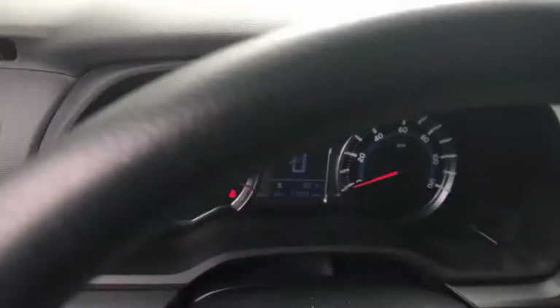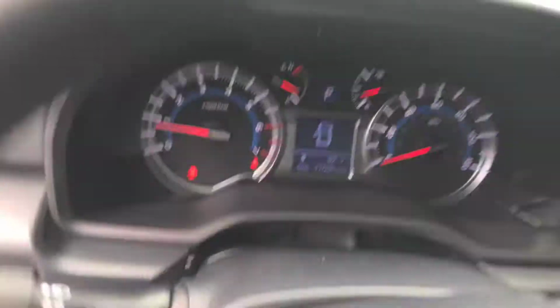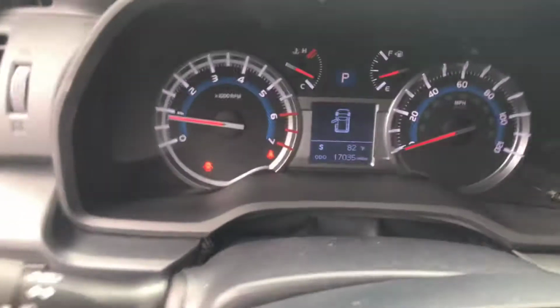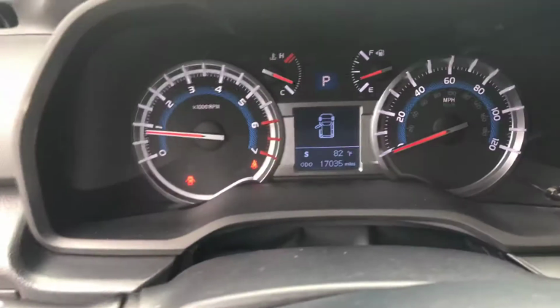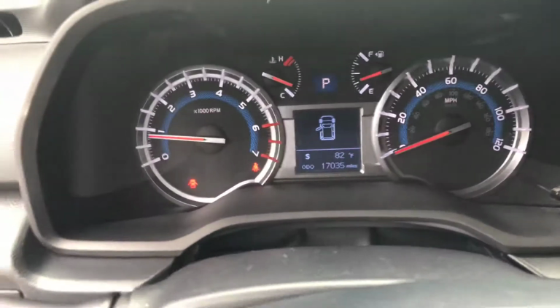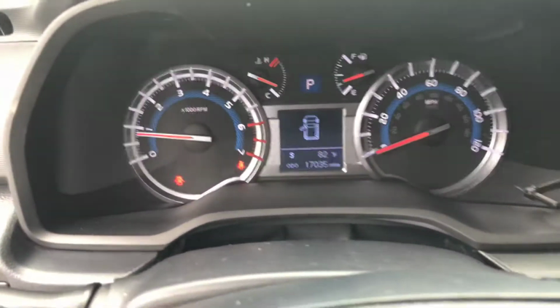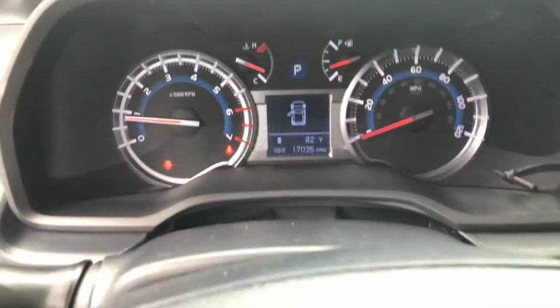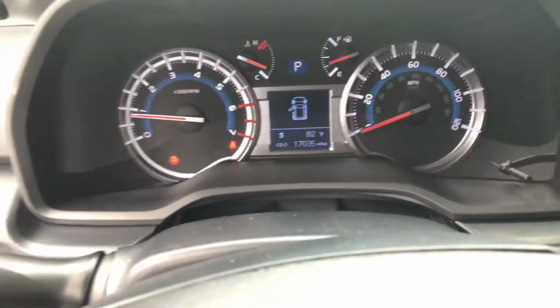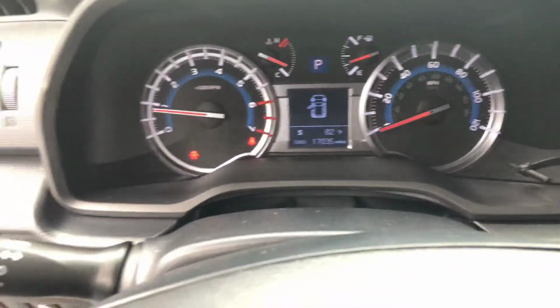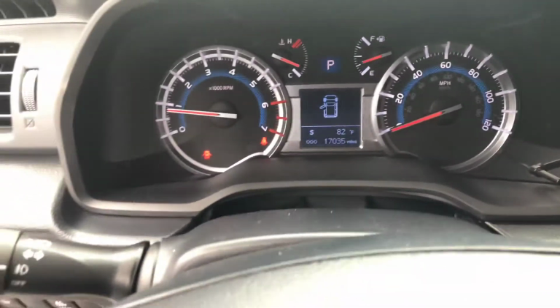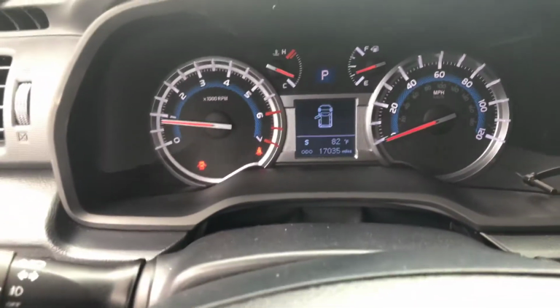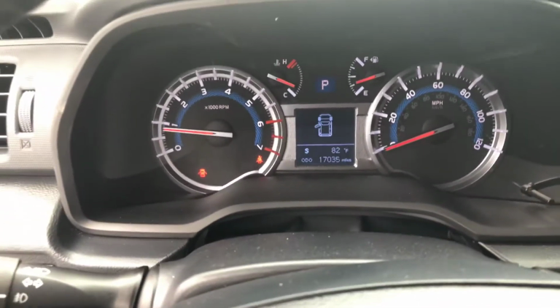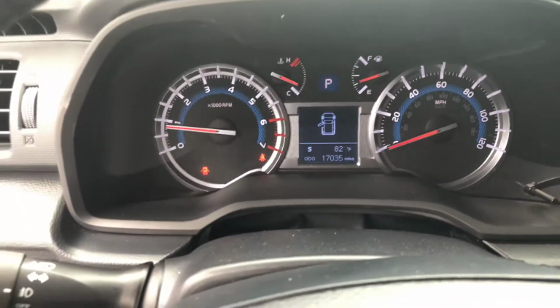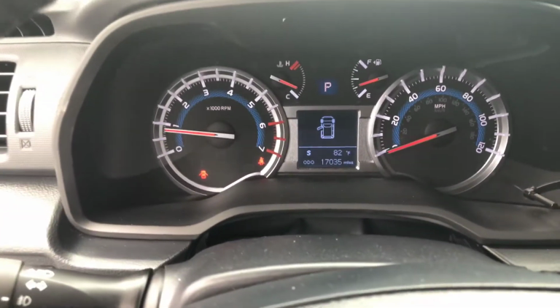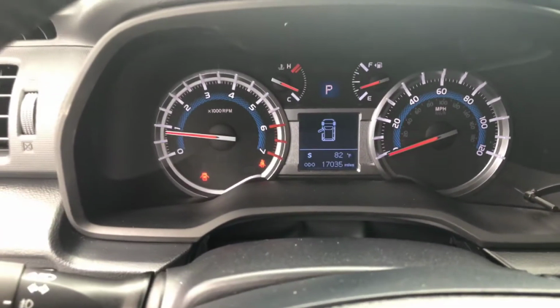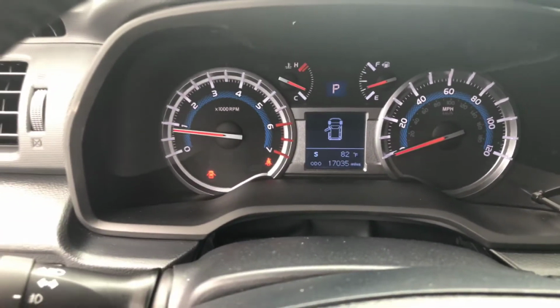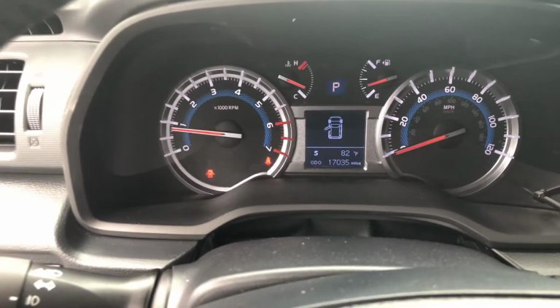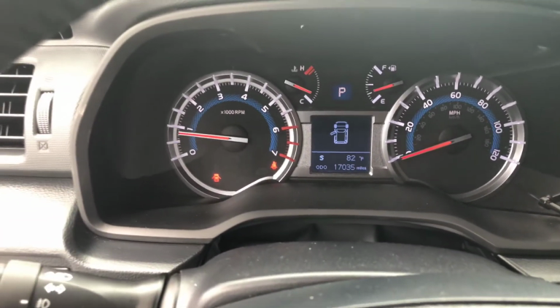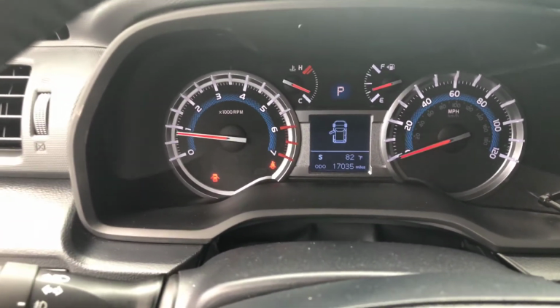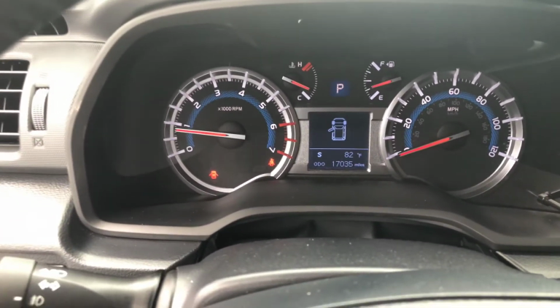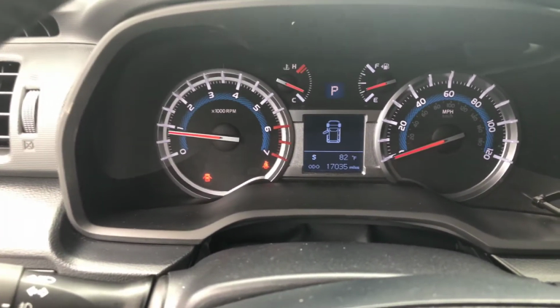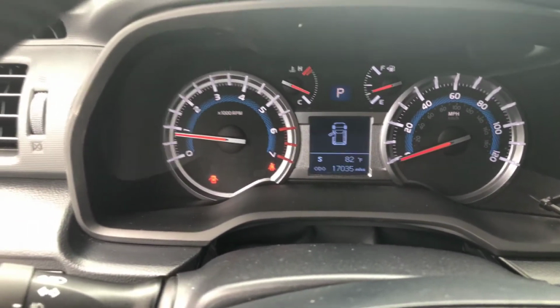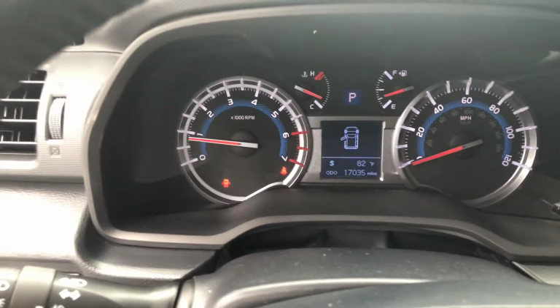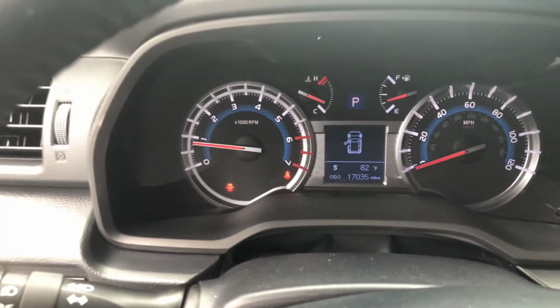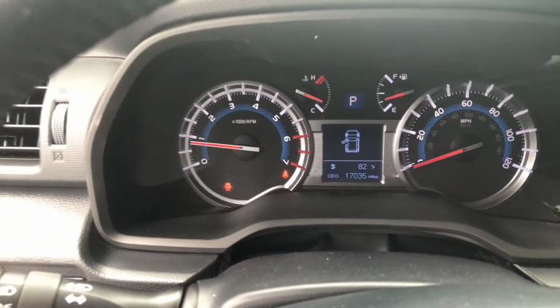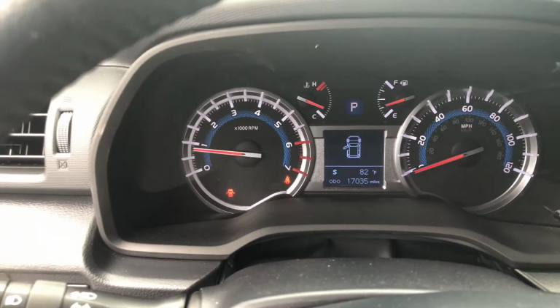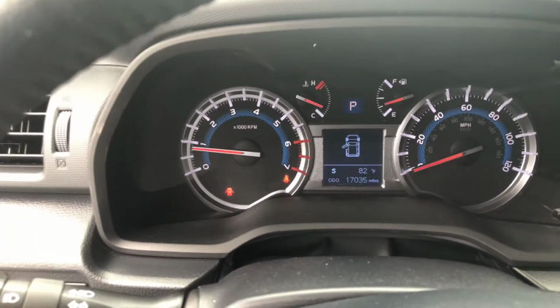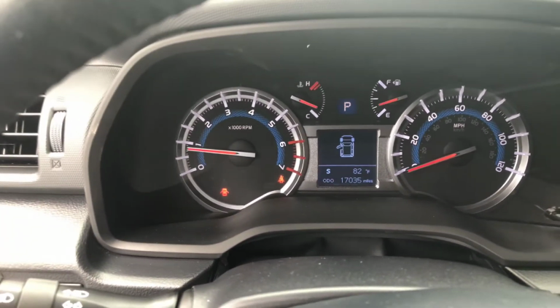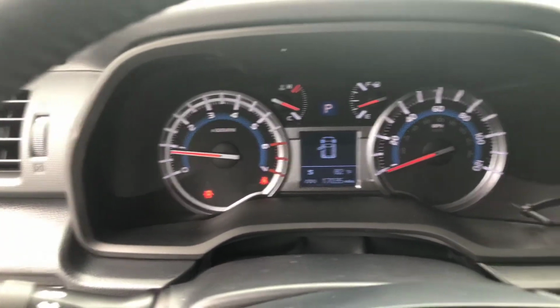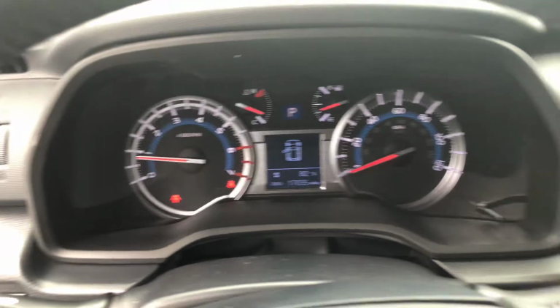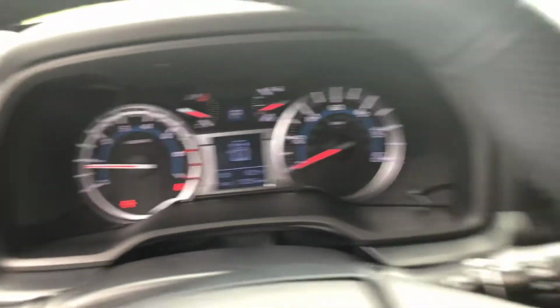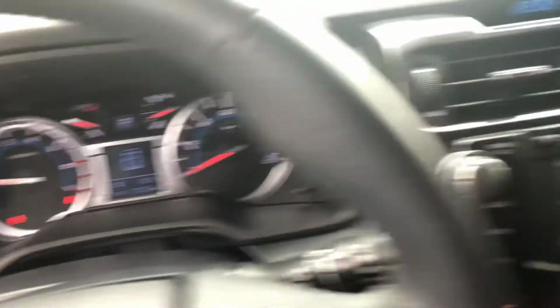Just have you take a quick look at the mileage — just a little over 17,000 miles on it.